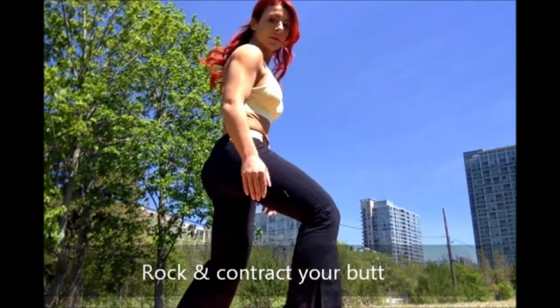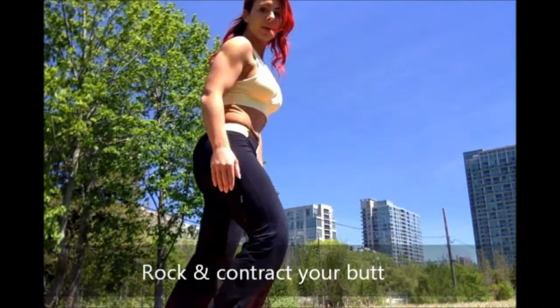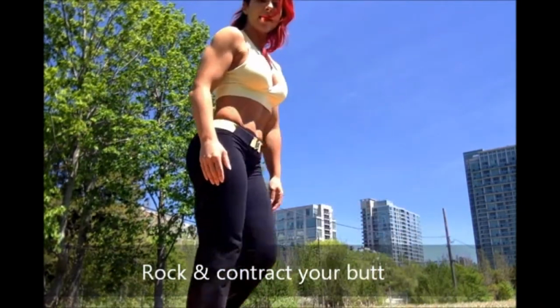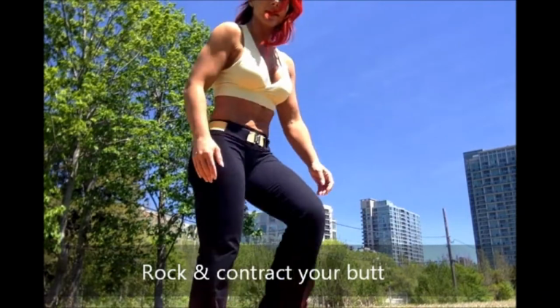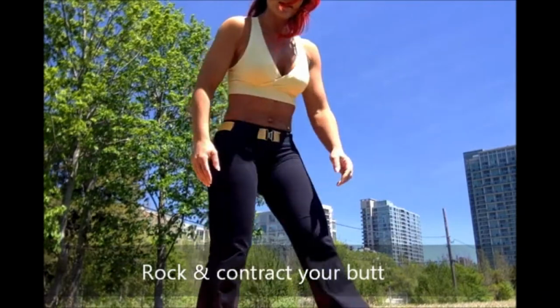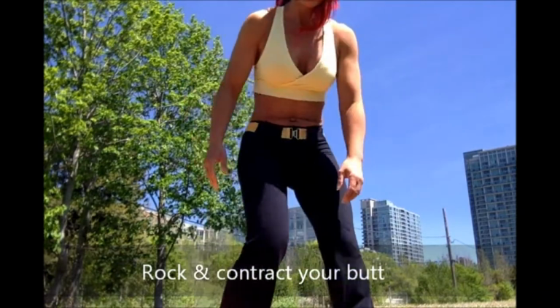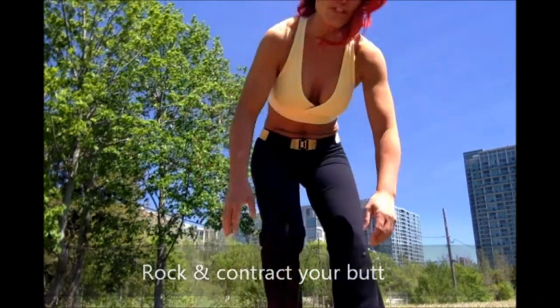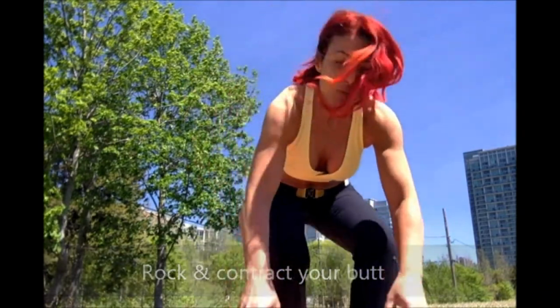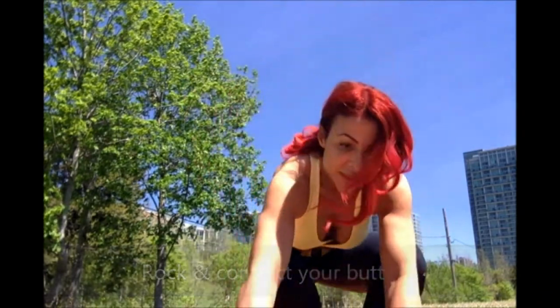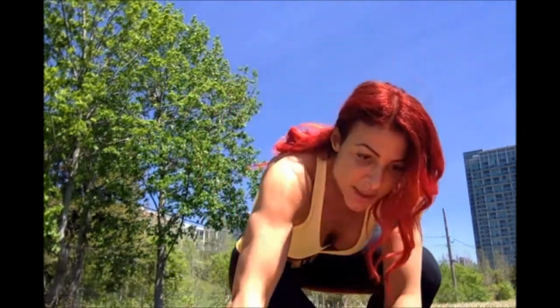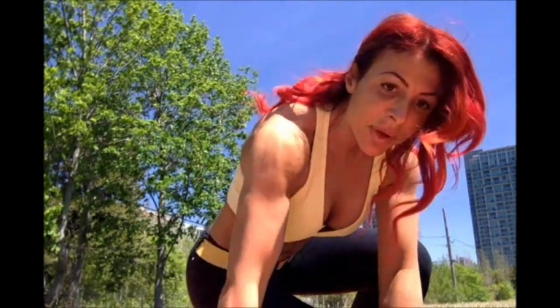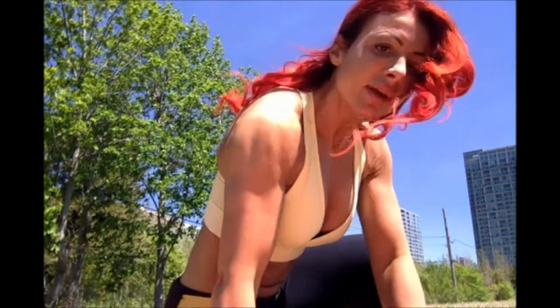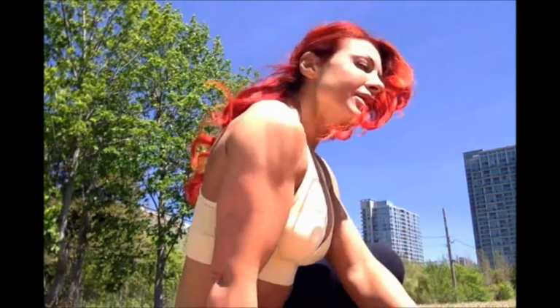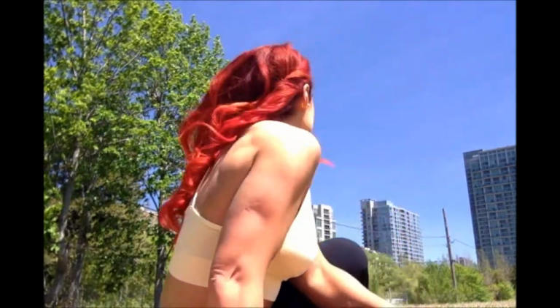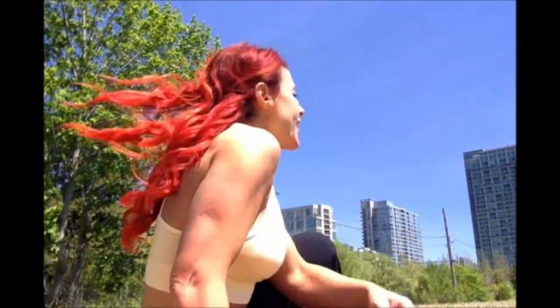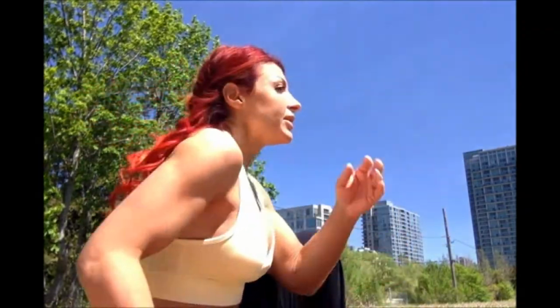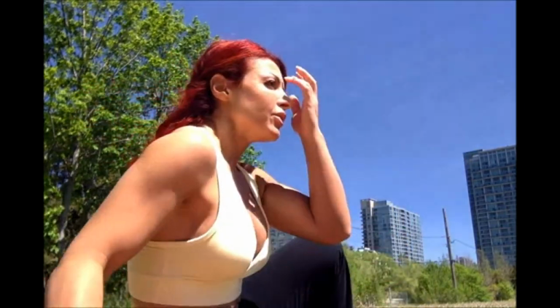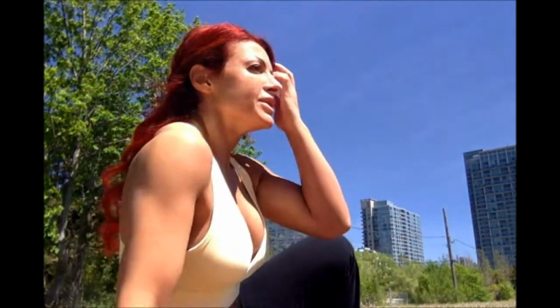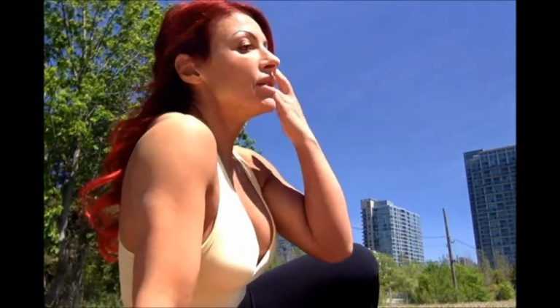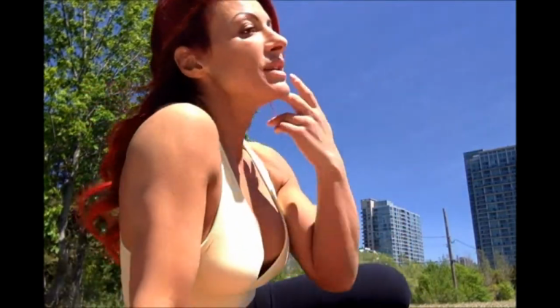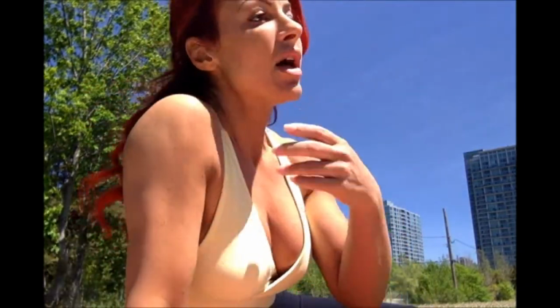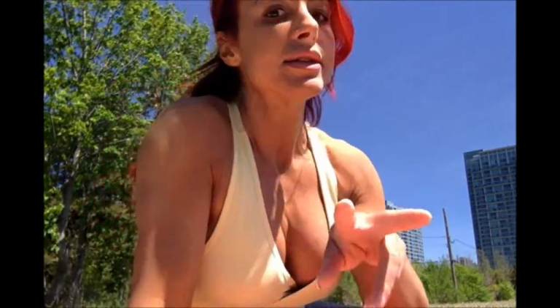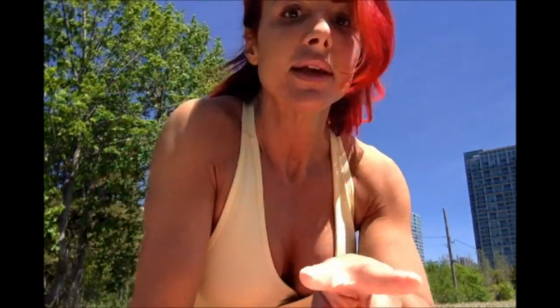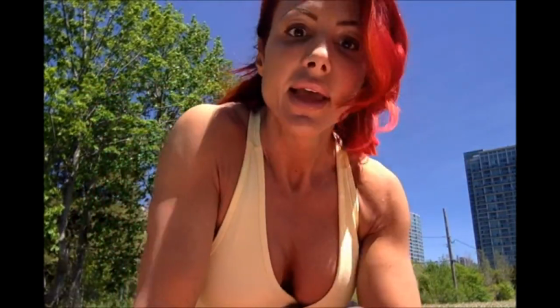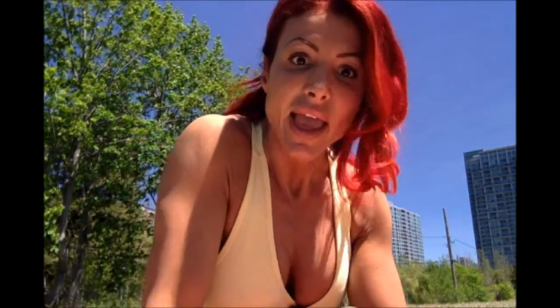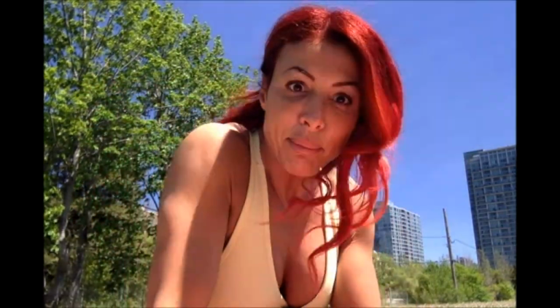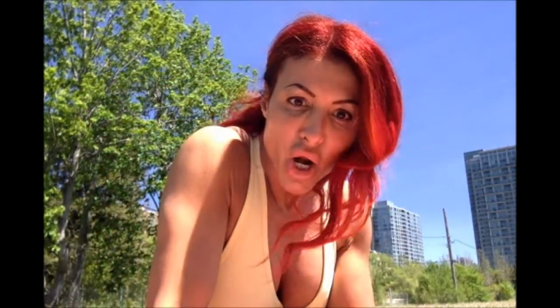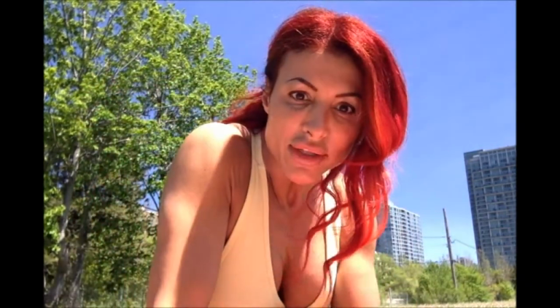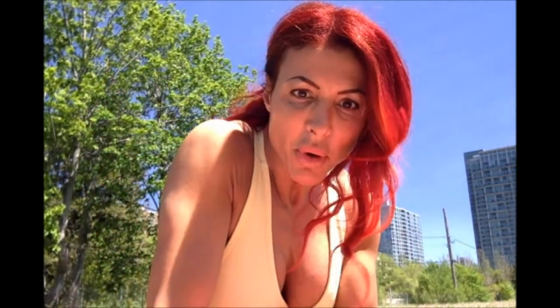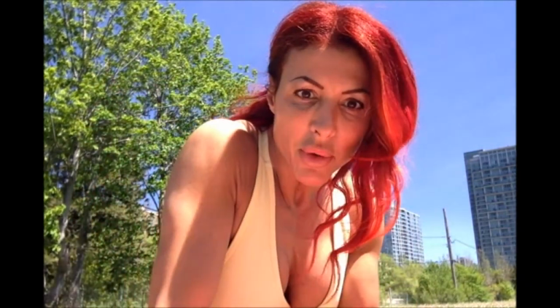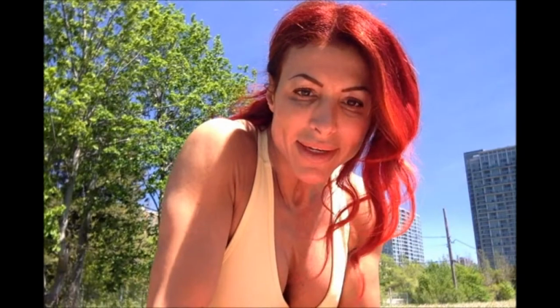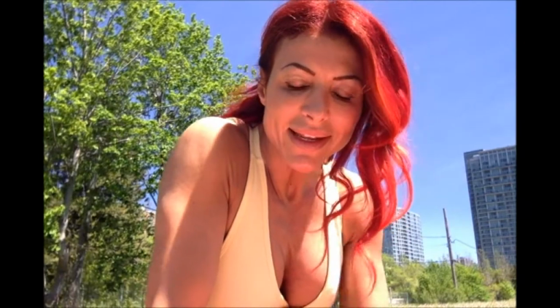That's your fit tip. Try it. See the results — it burns. I'm already winded.